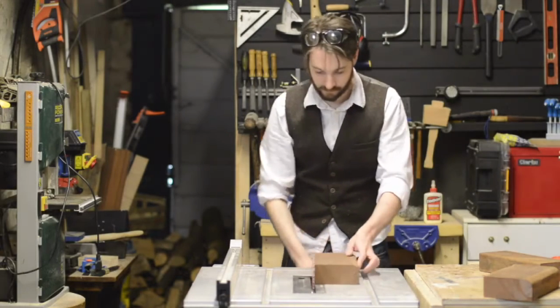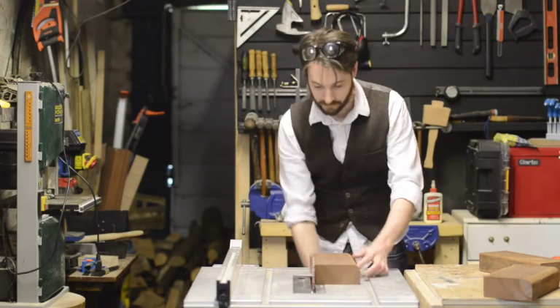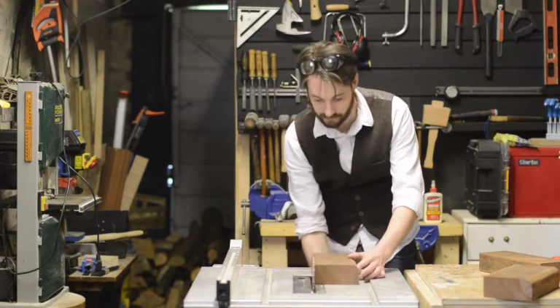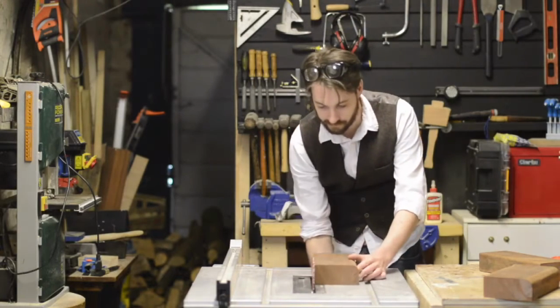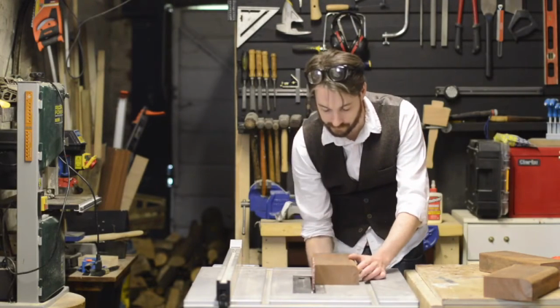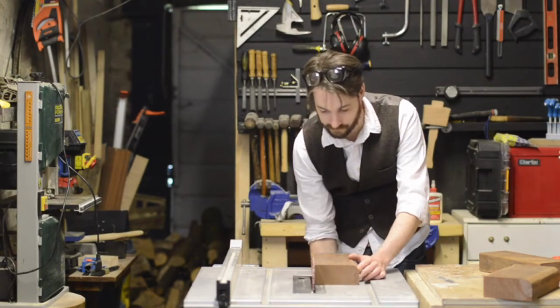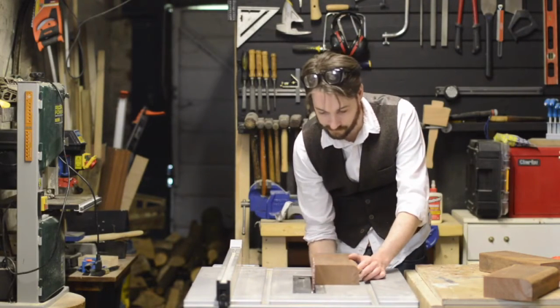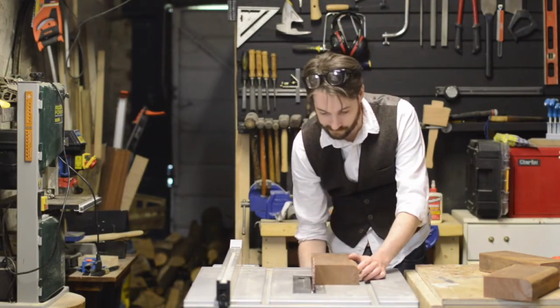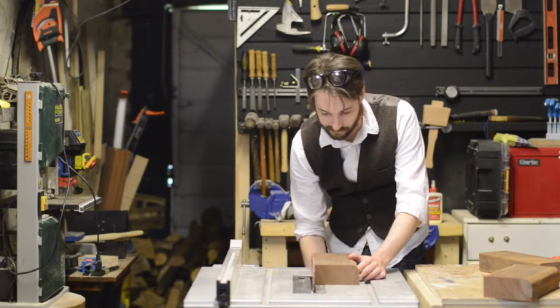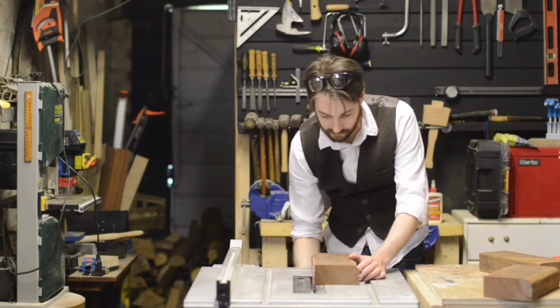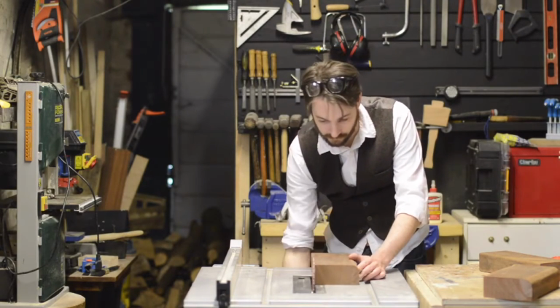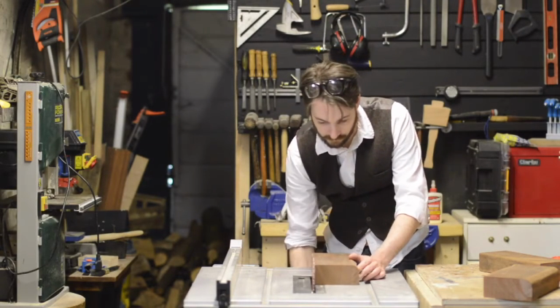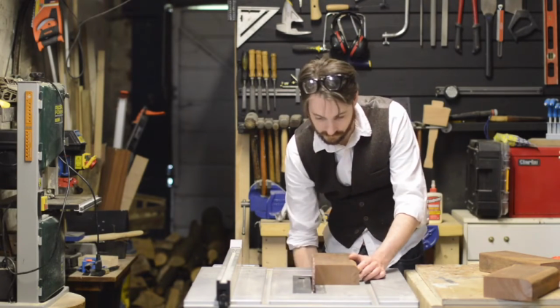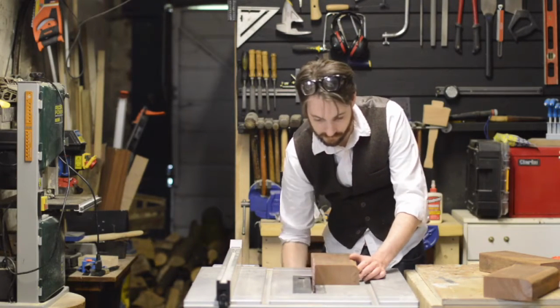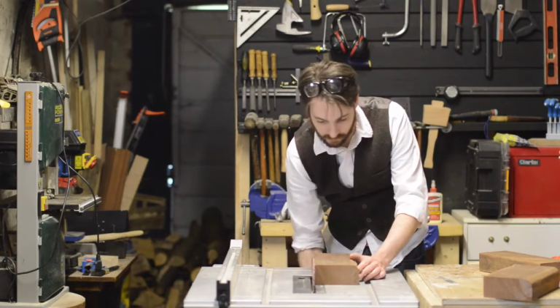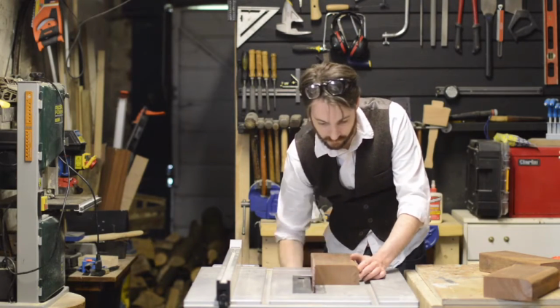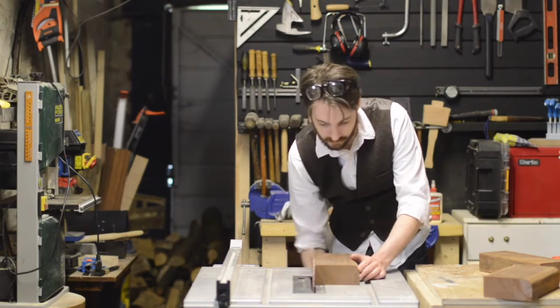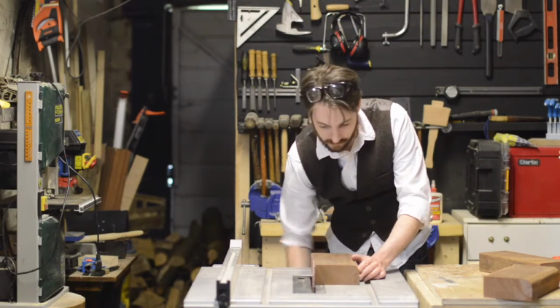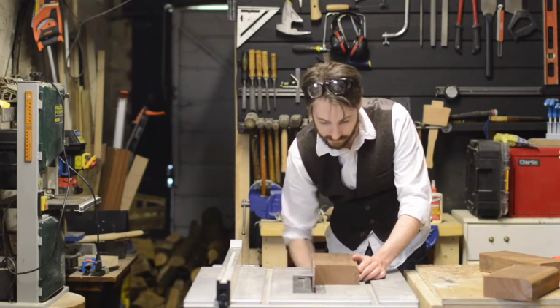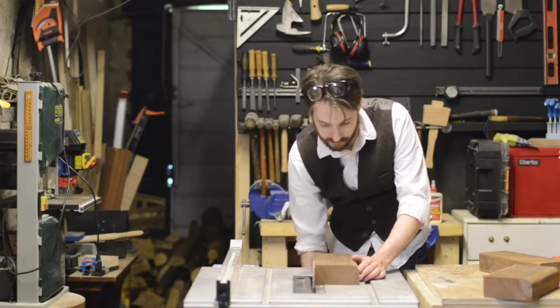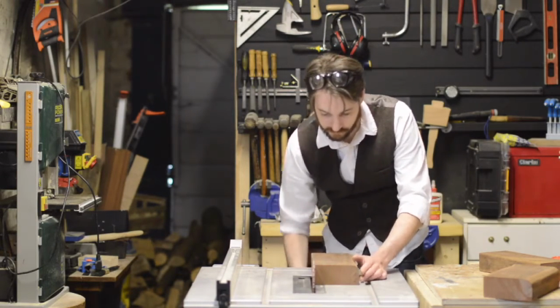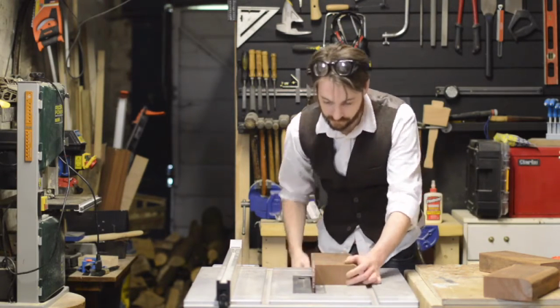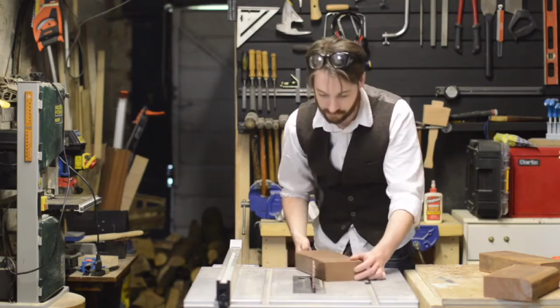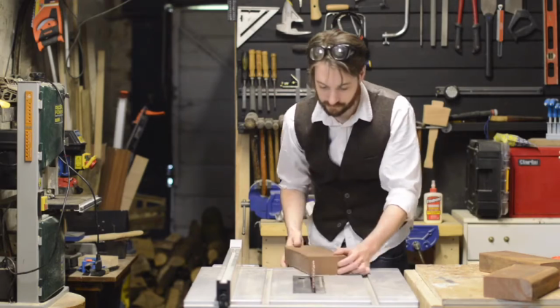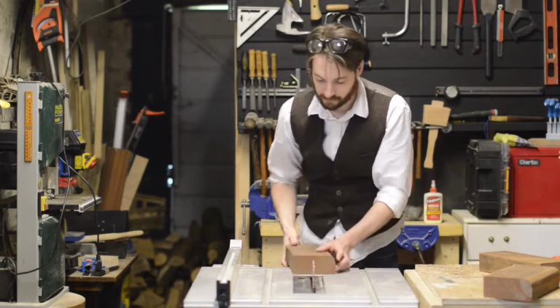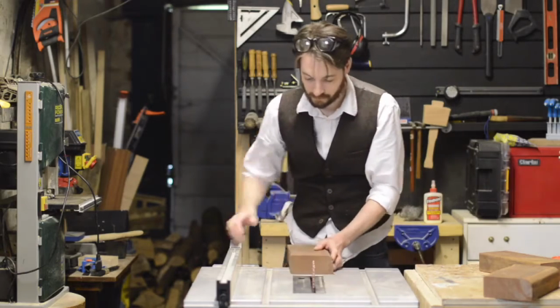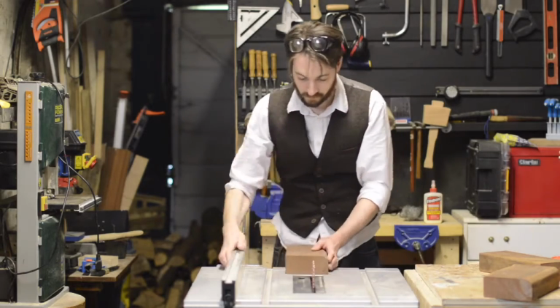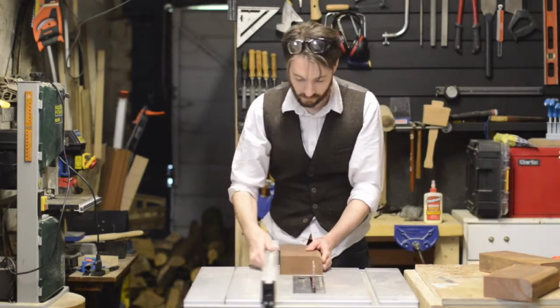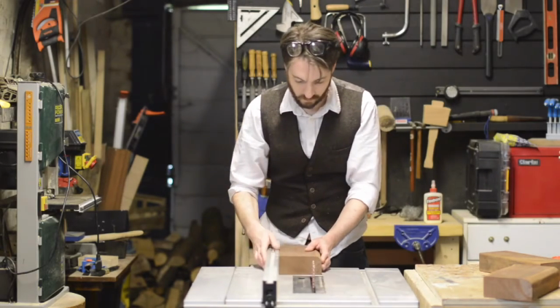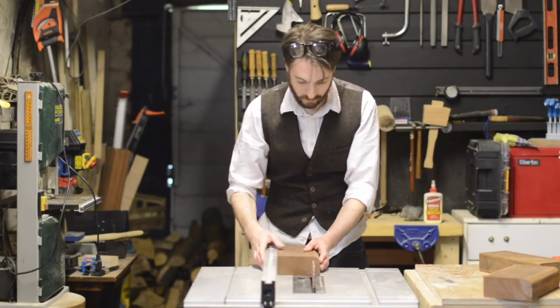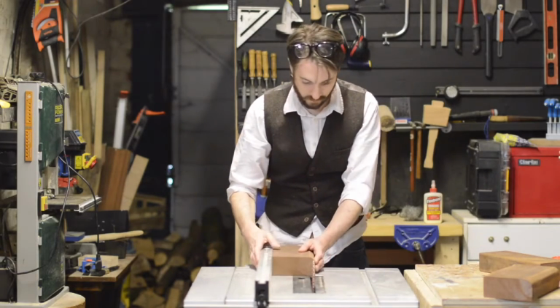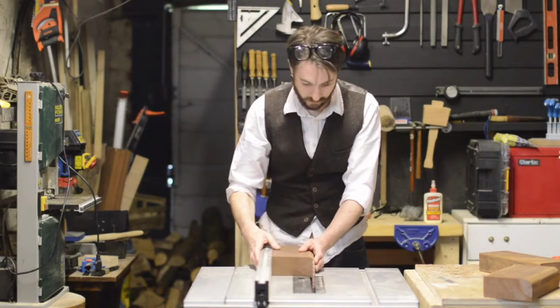The wood I was using only had one square edge, so using the table saw I could run that along the fence and square up the other edge.